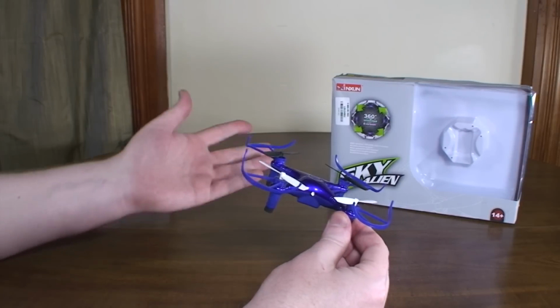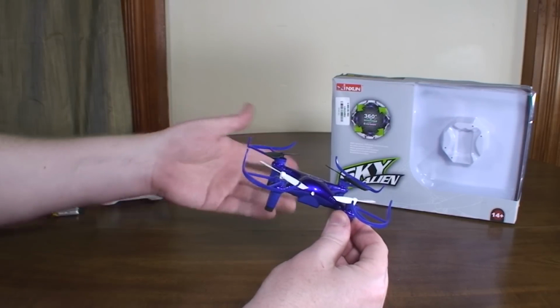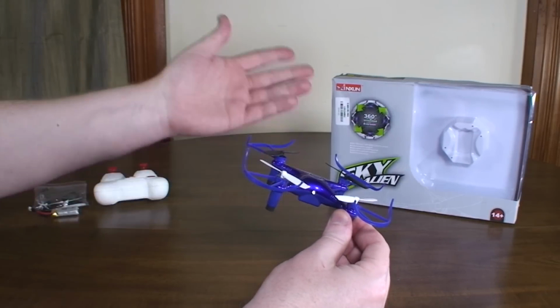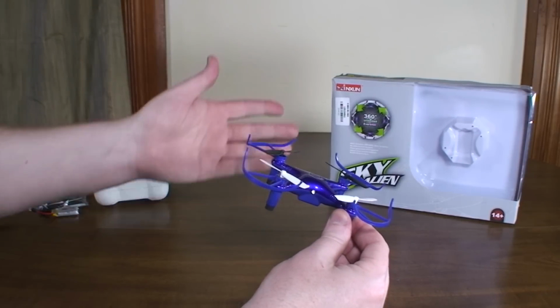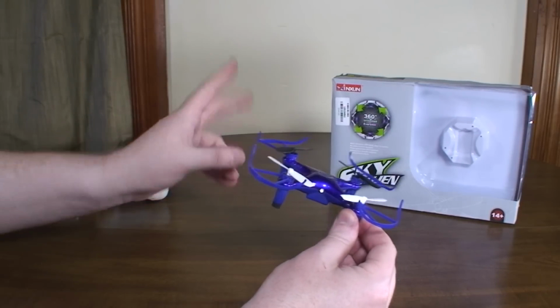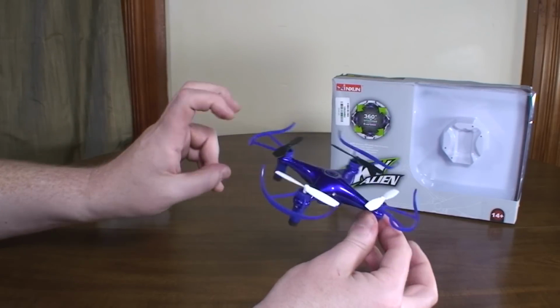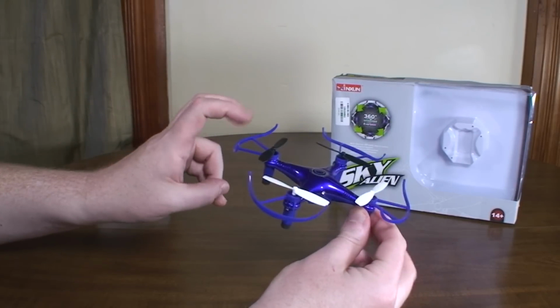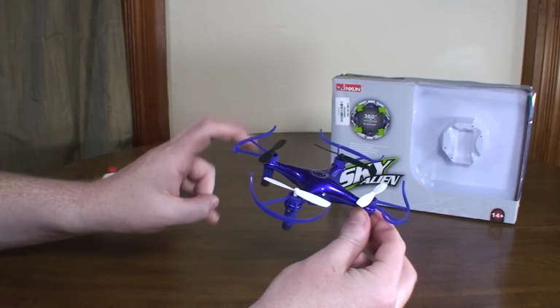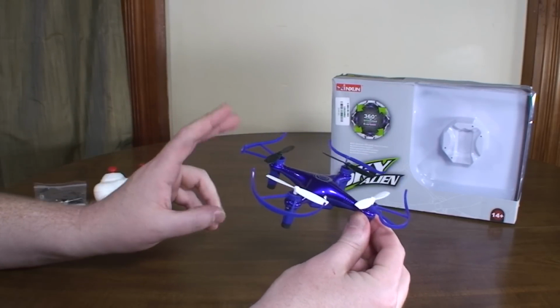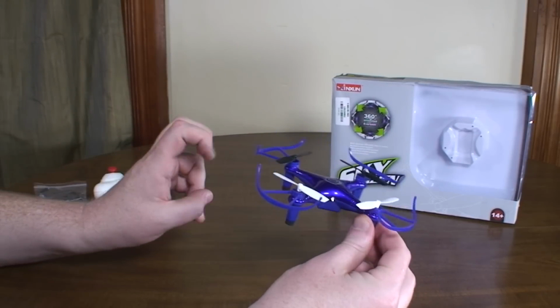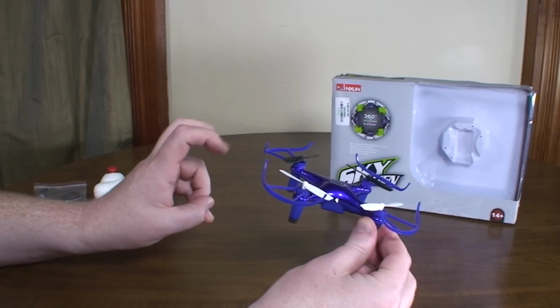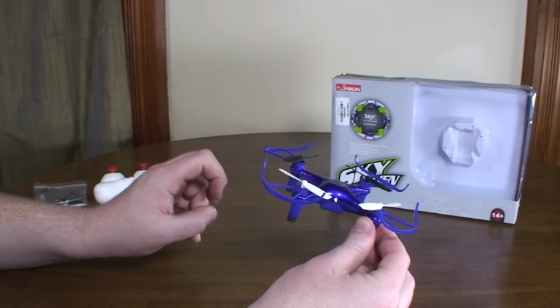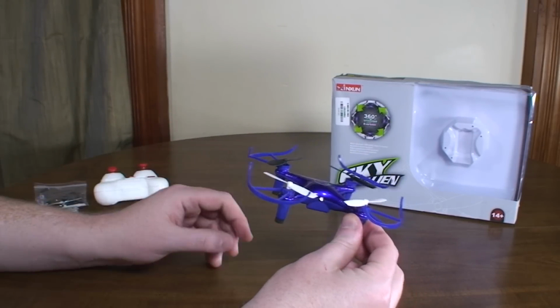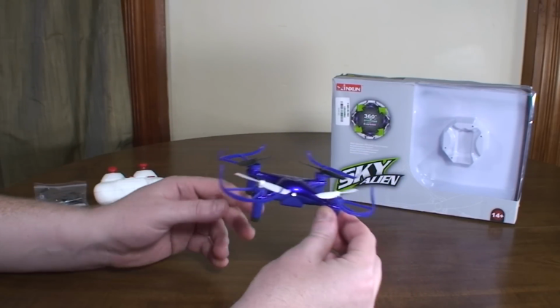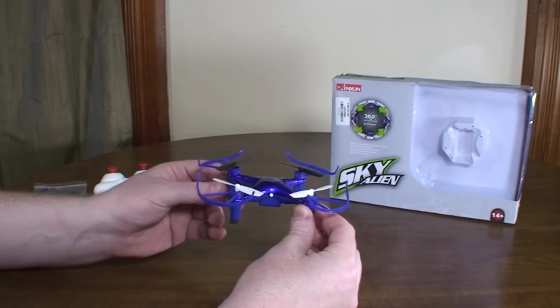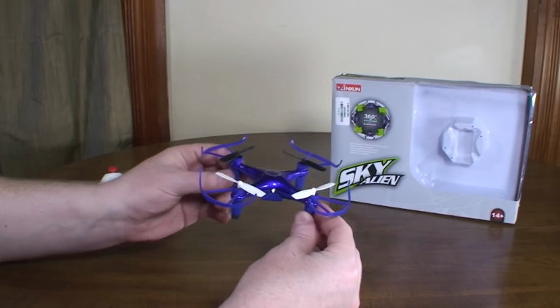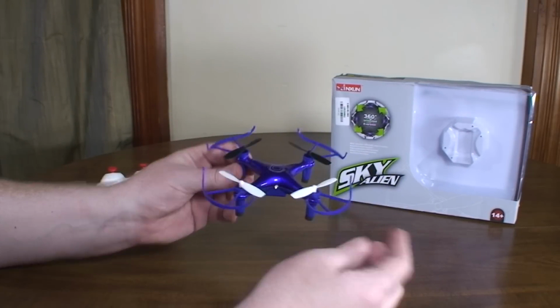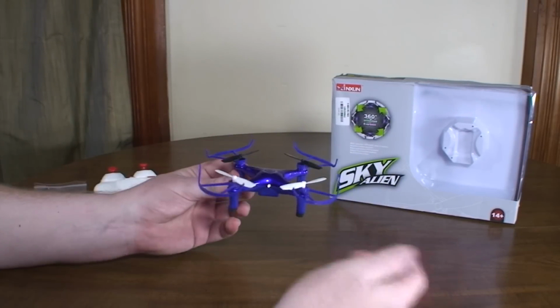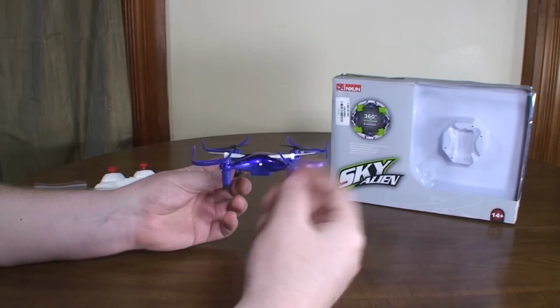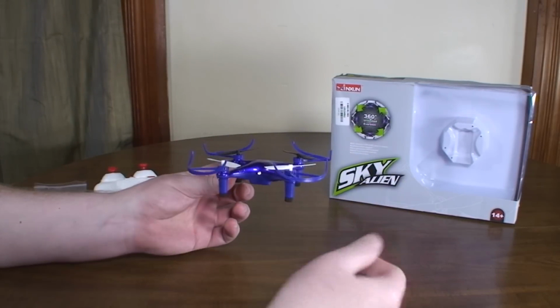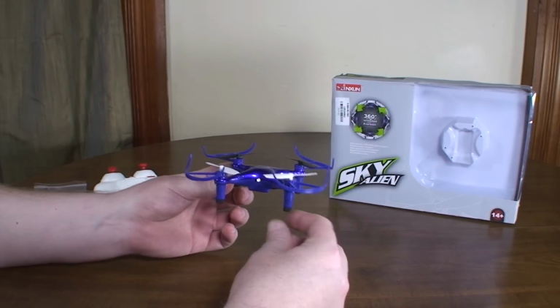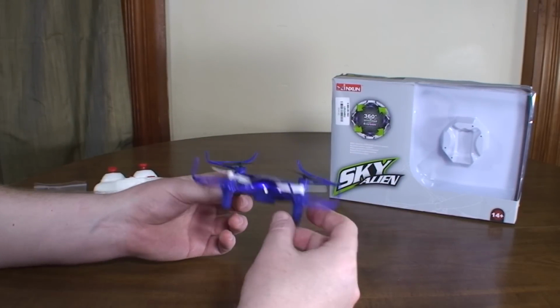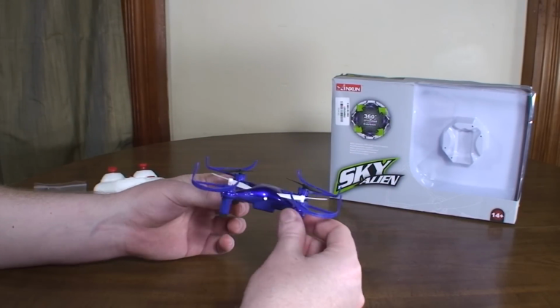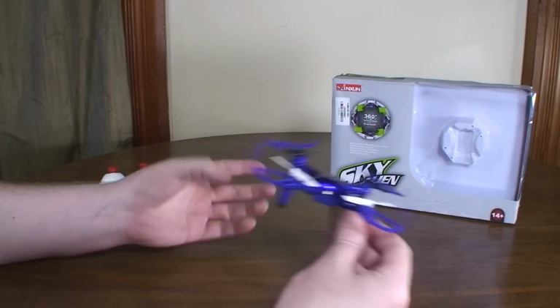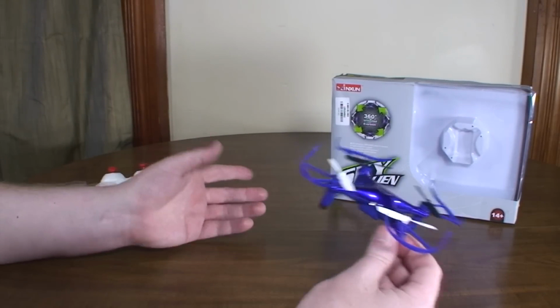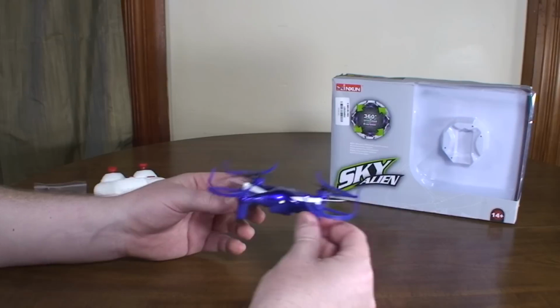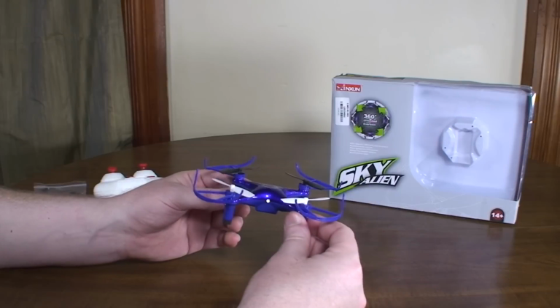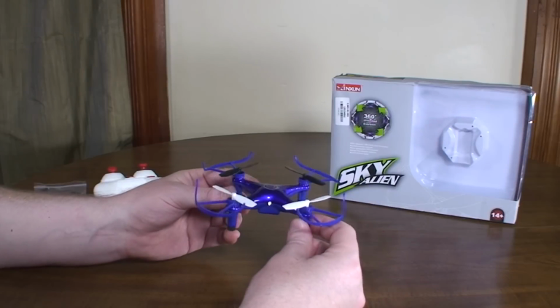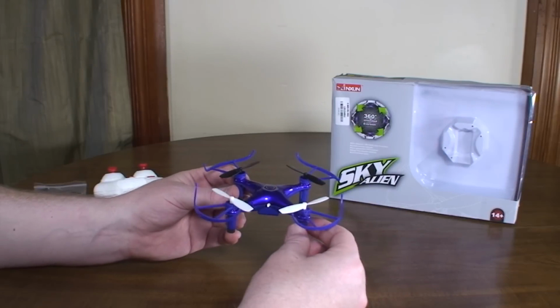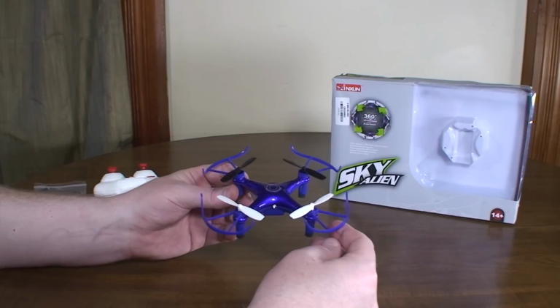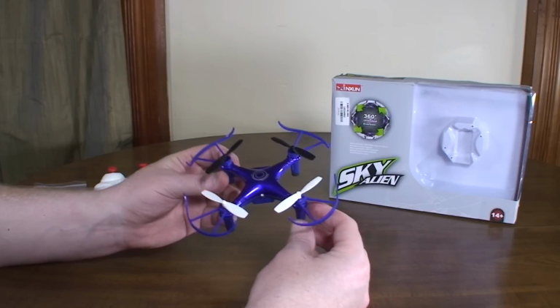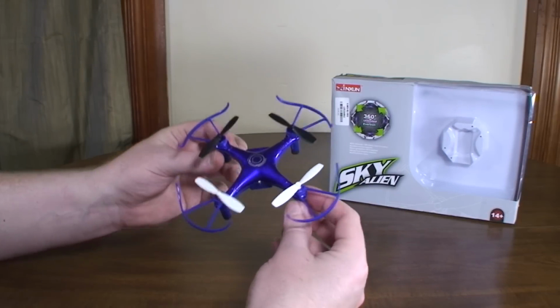It's just a normal flip. They tend to call those 3D, but it's just a regular flip — no inverted mode, nothing special.